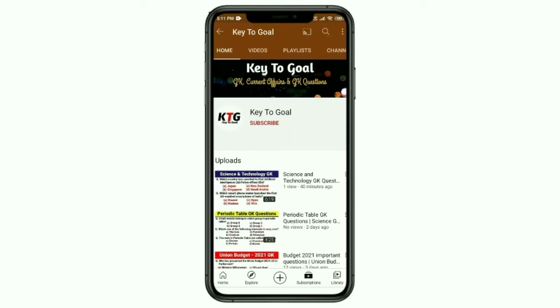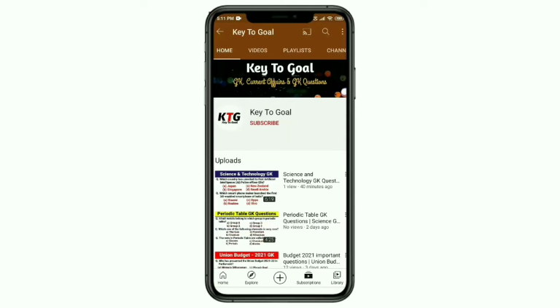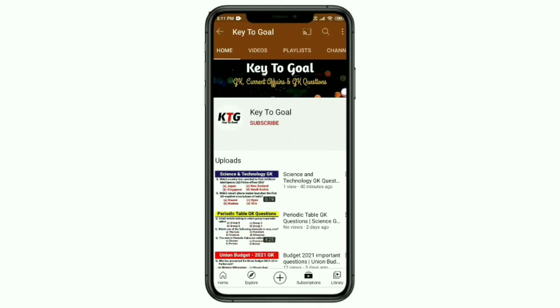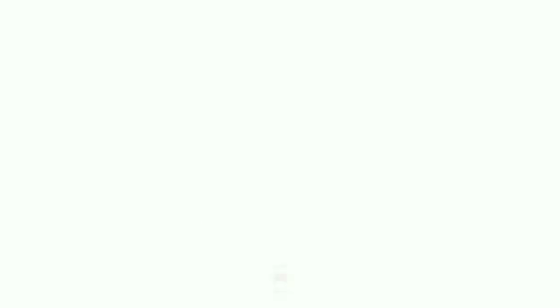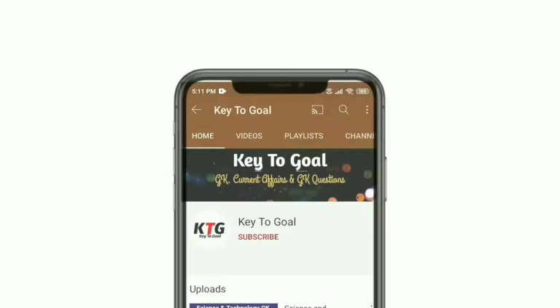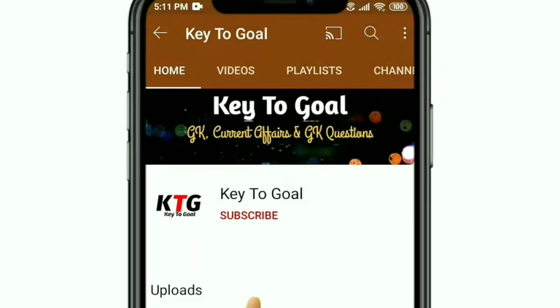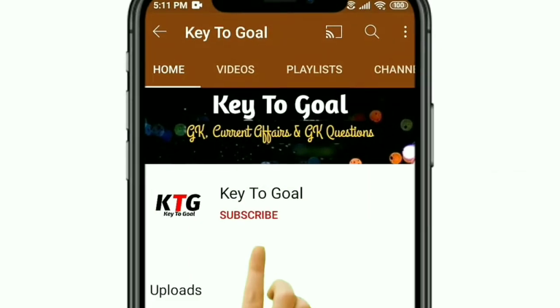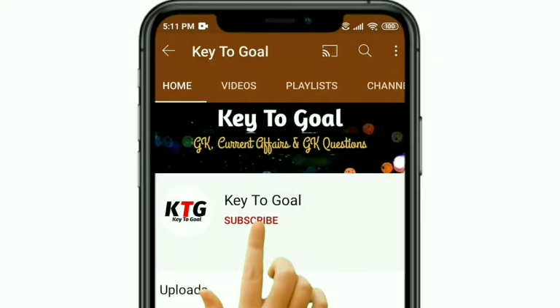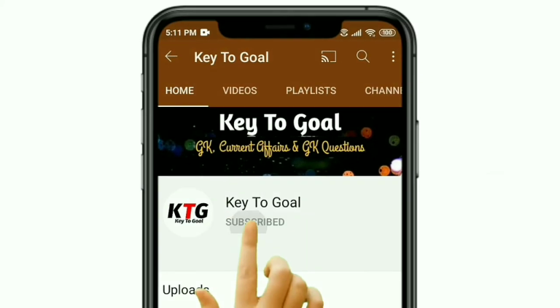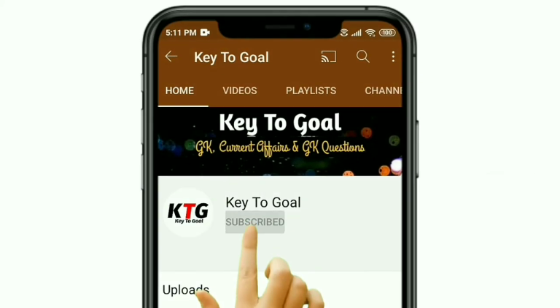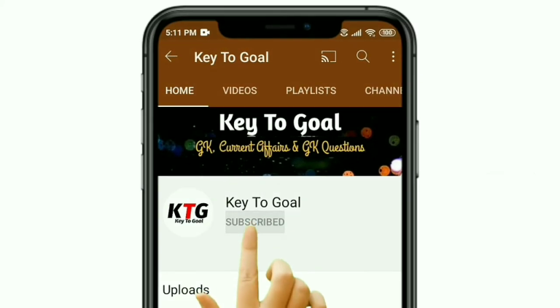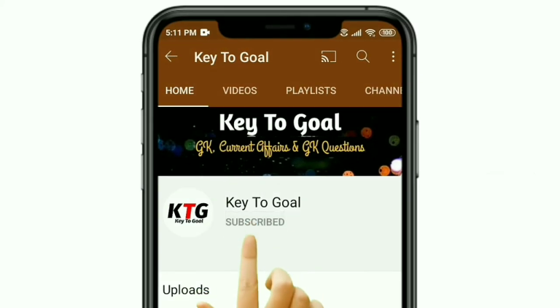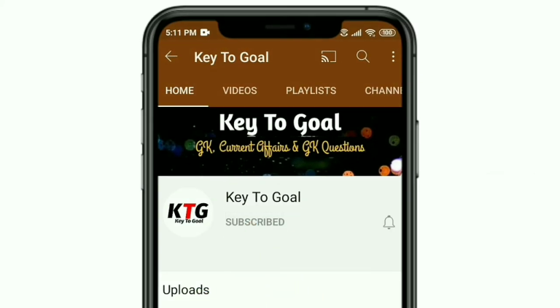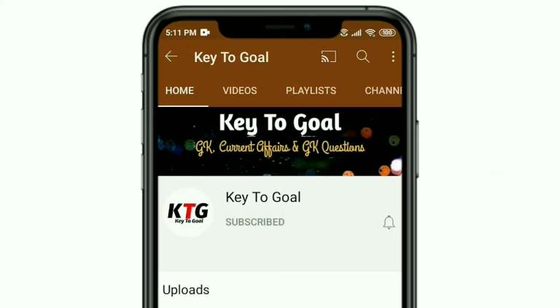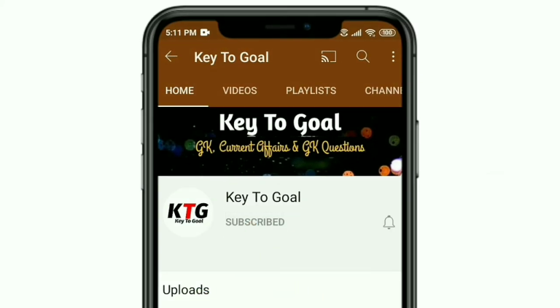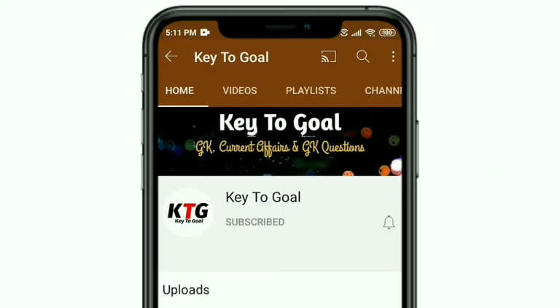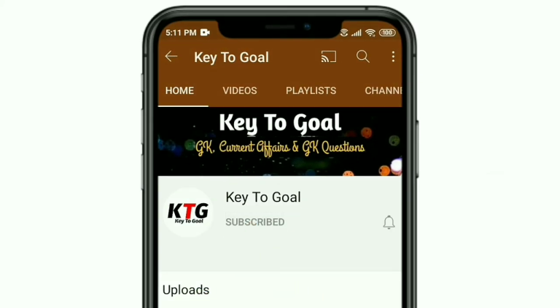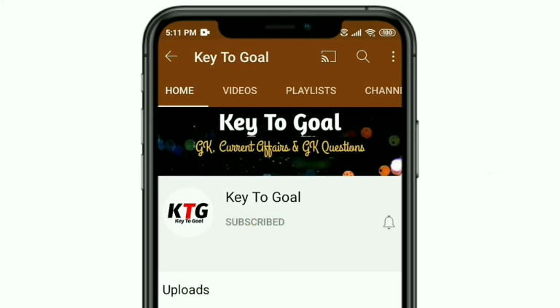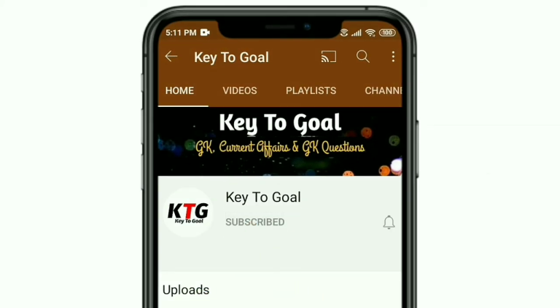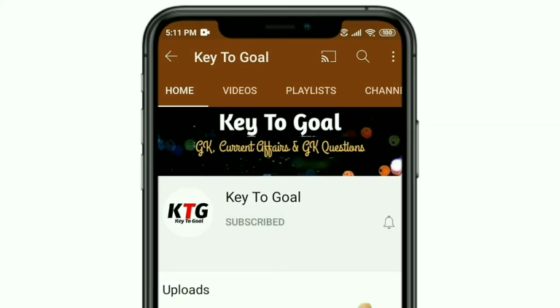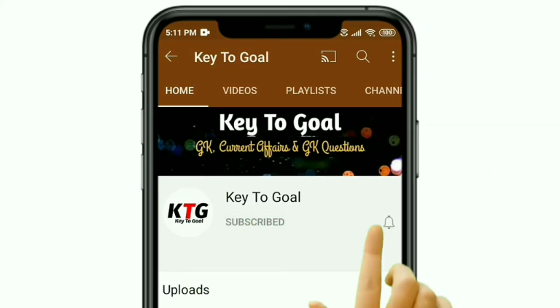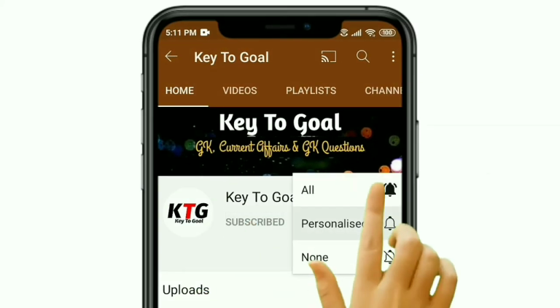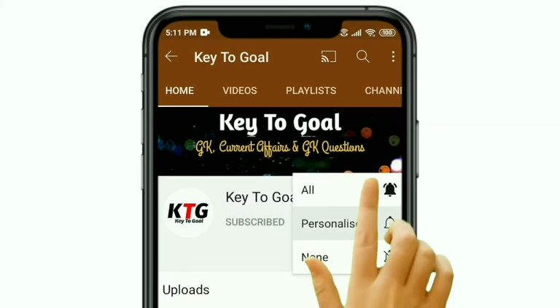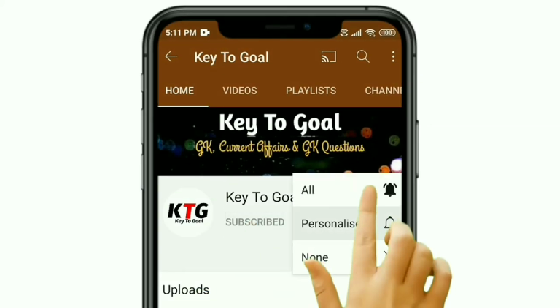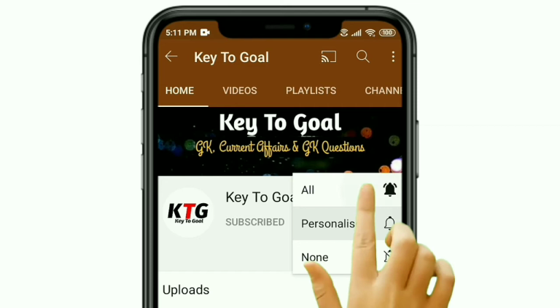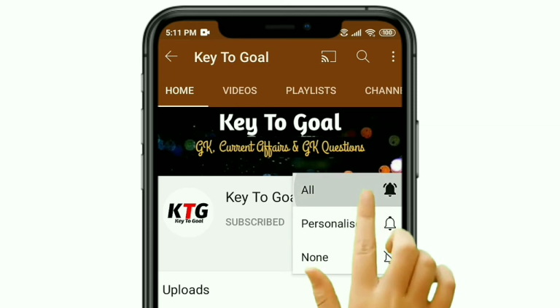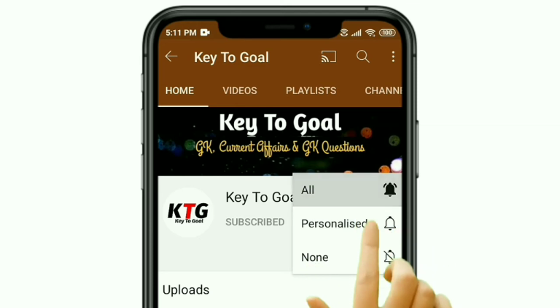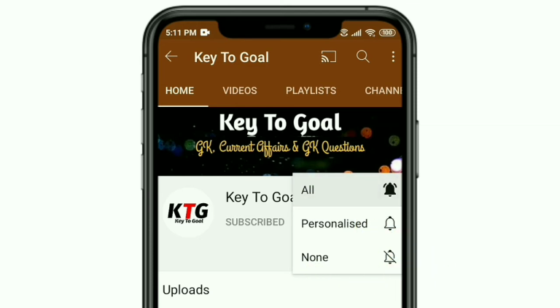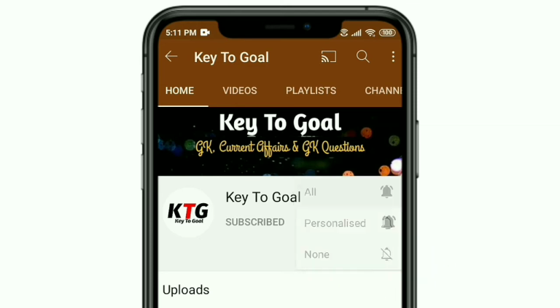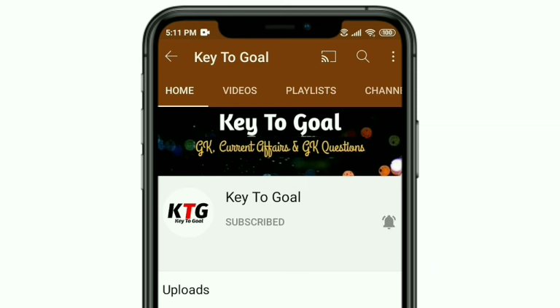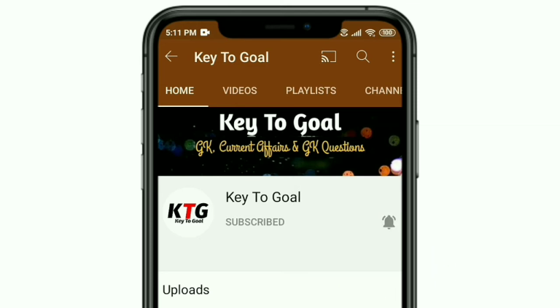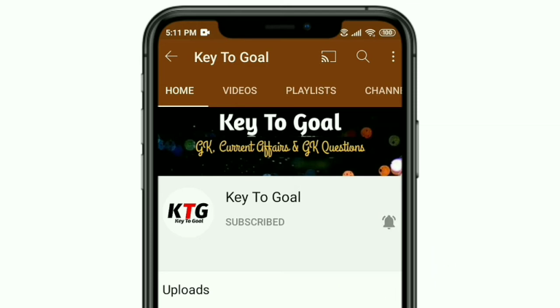To join my Key2Goal channel, subscribe to my channel and press the bell button to get the latest video update.